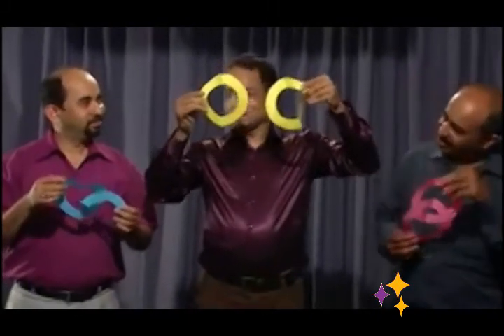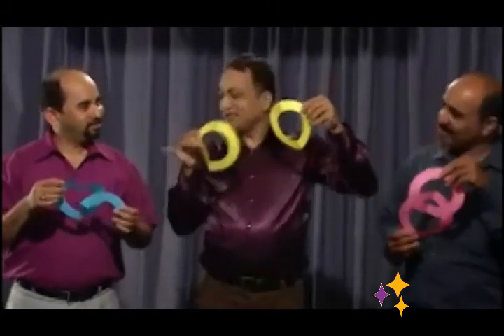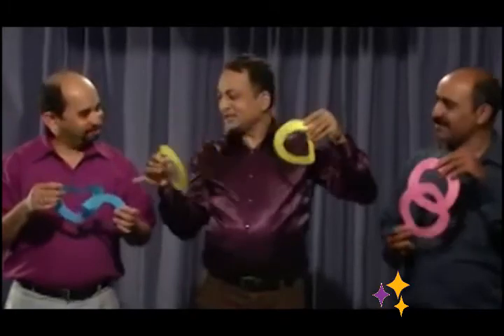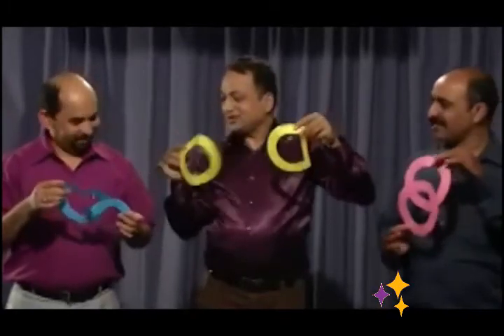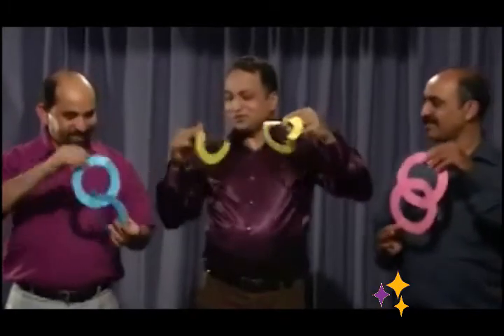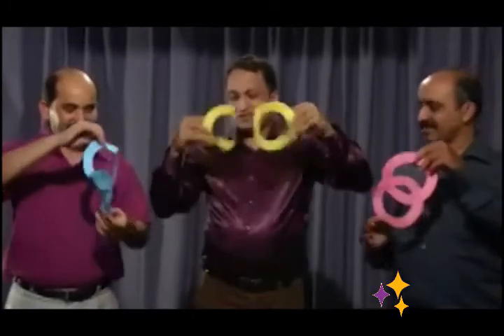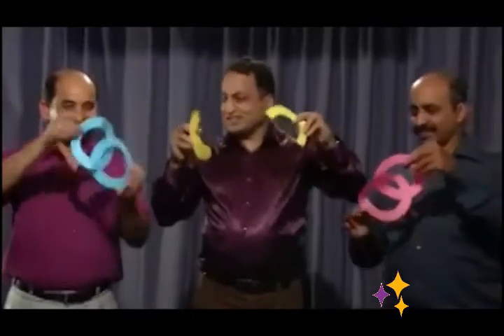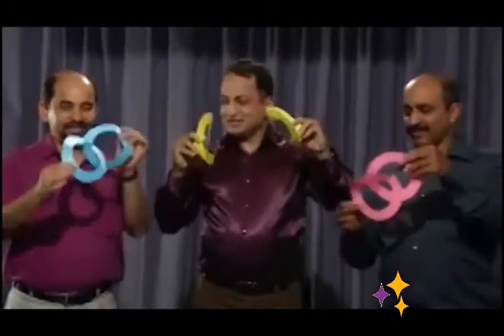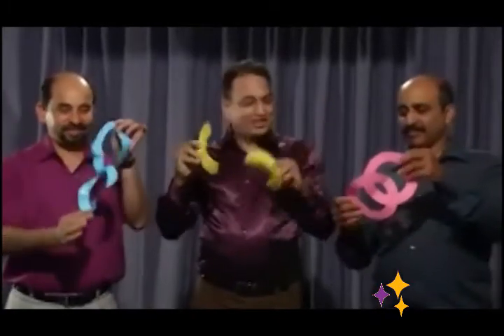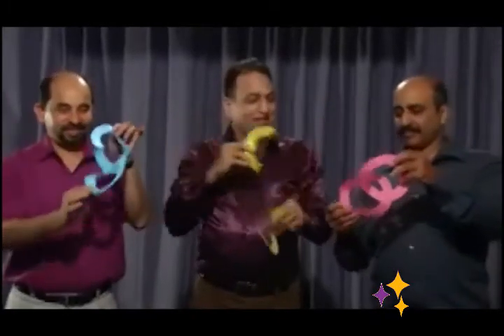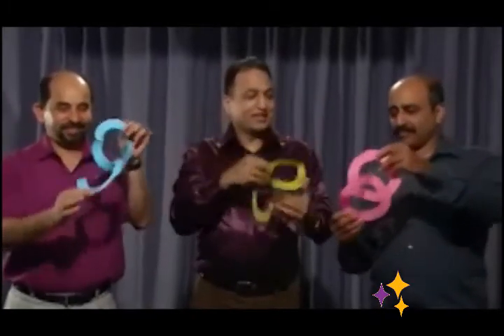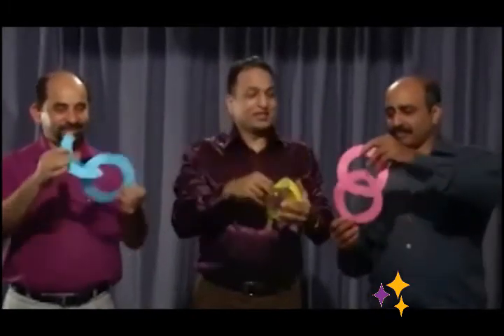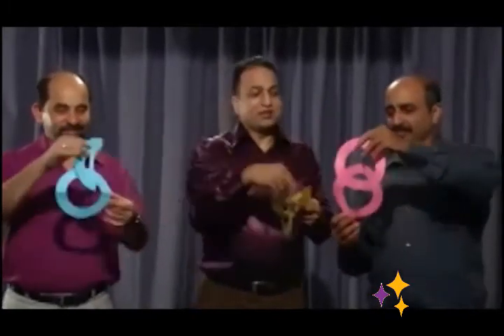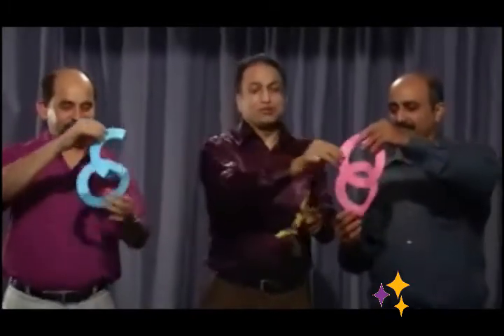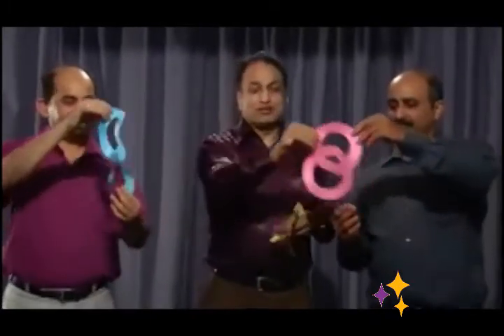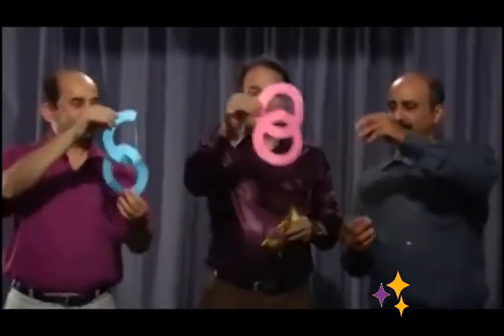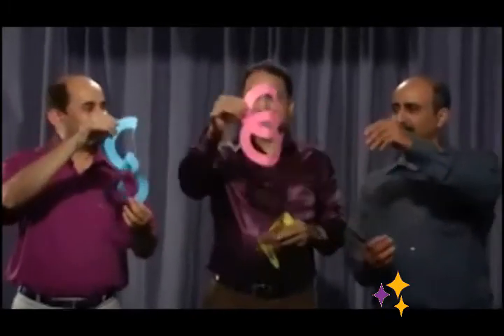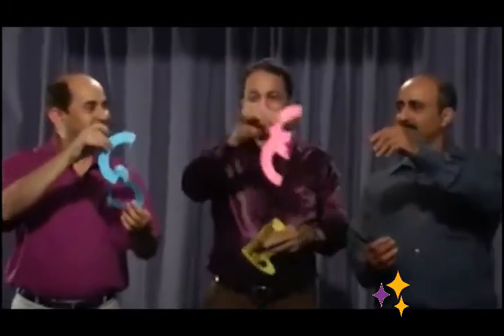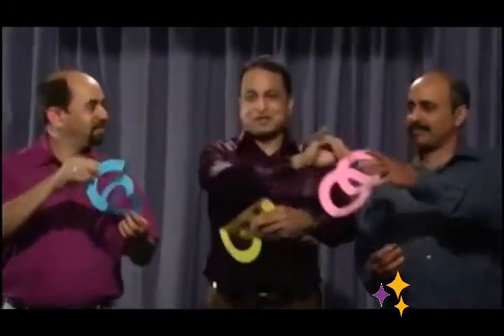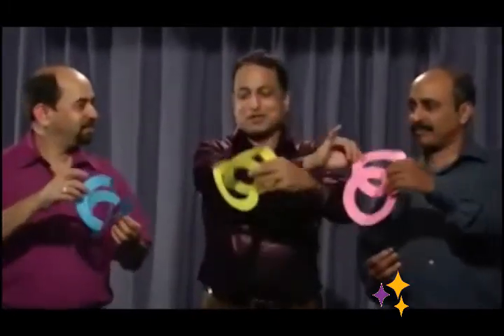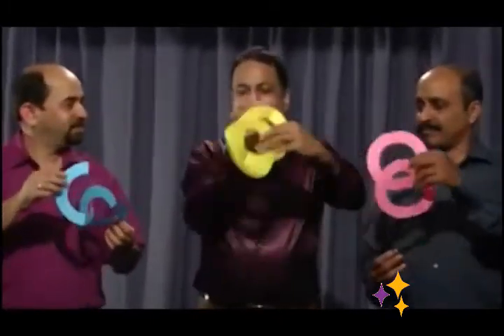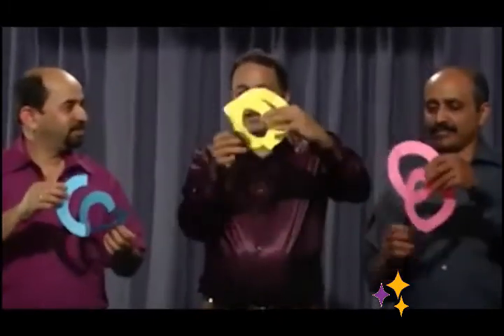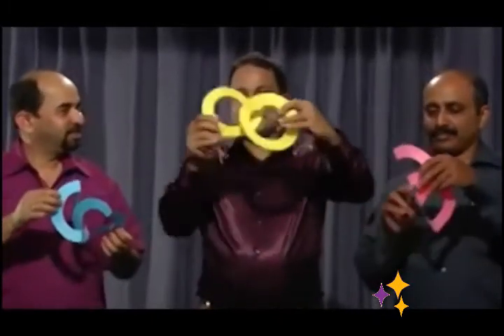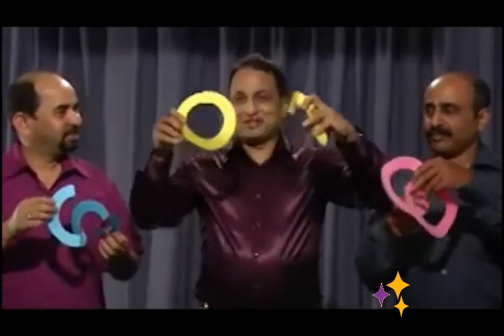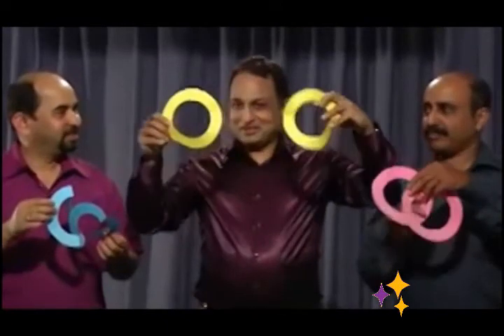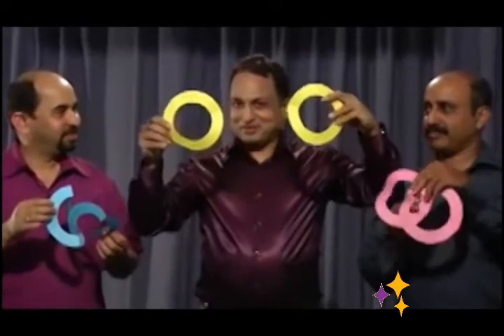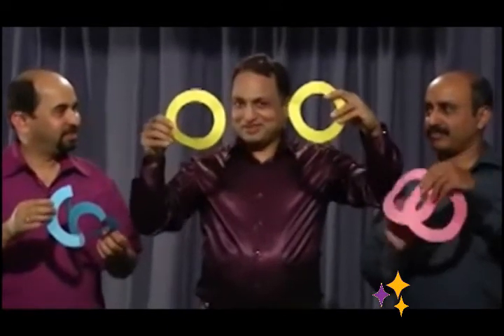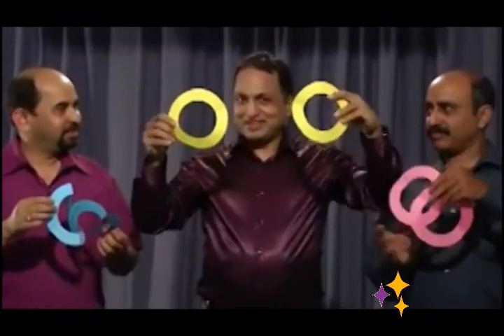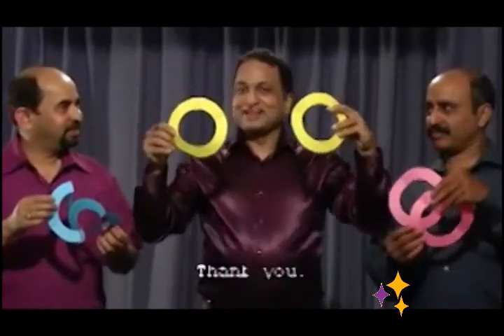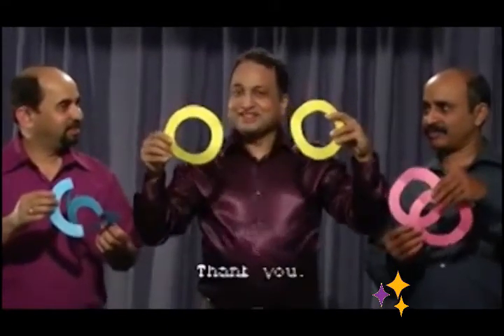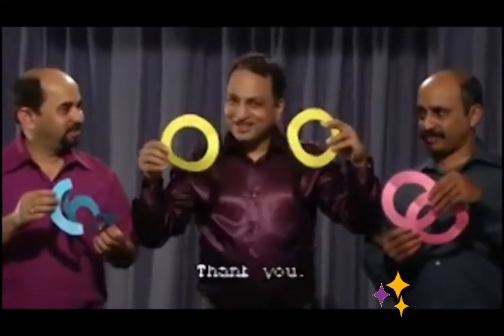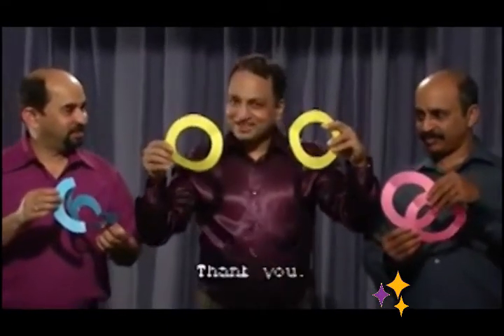I can remove the blue rings. My rings. No.